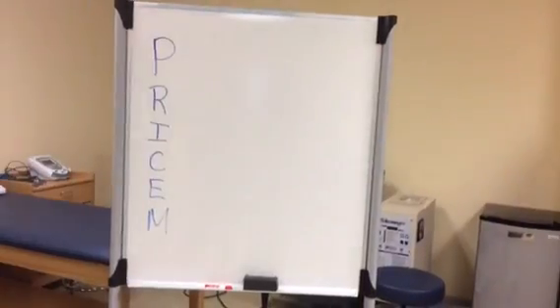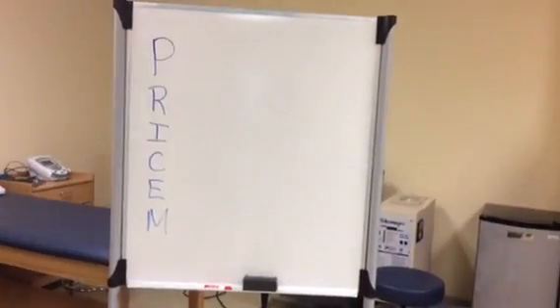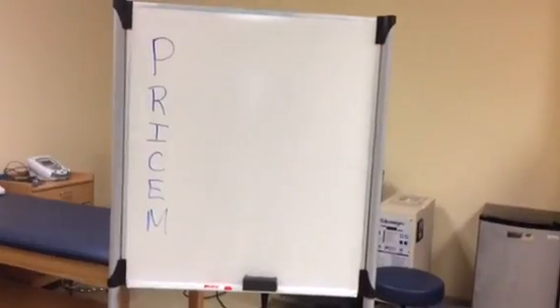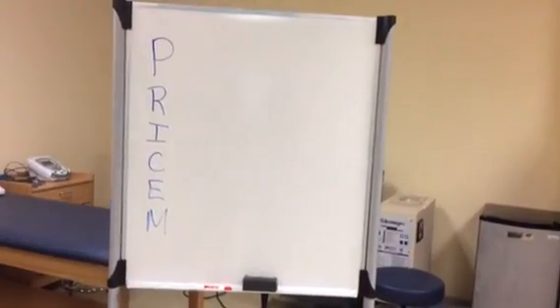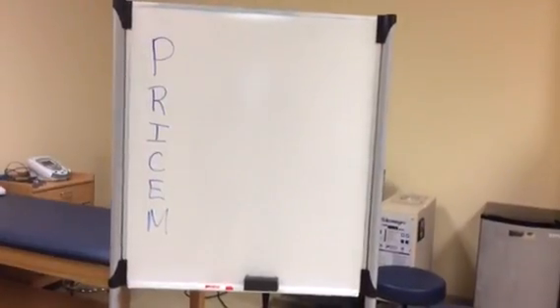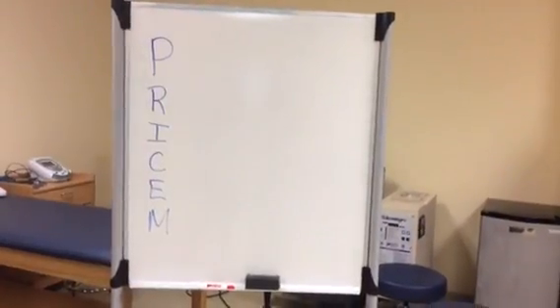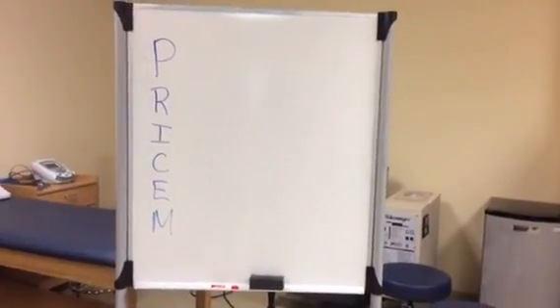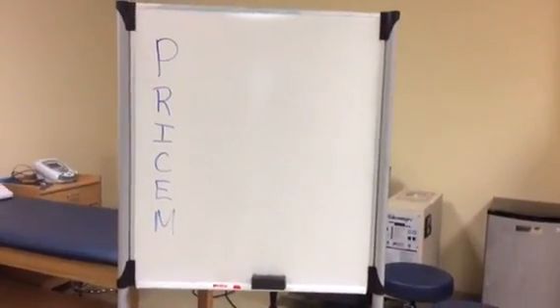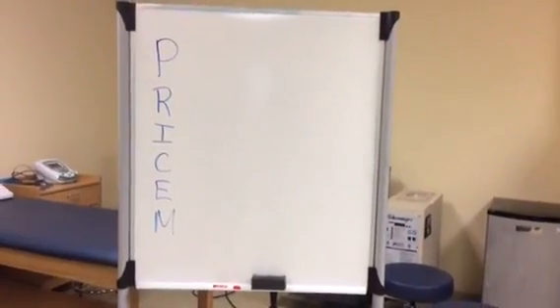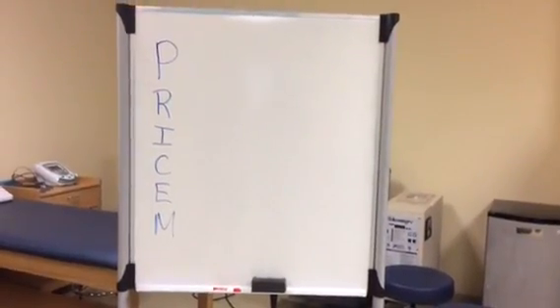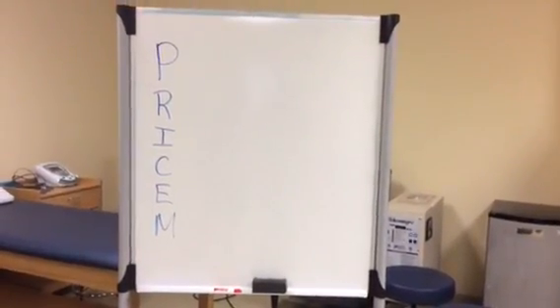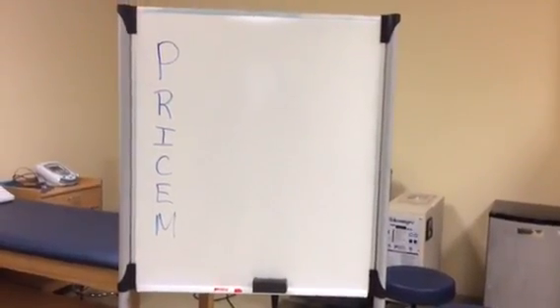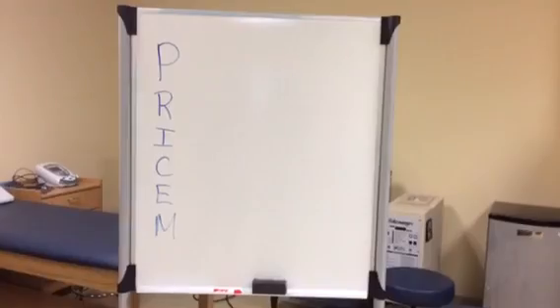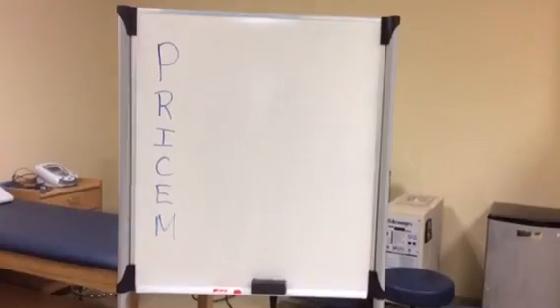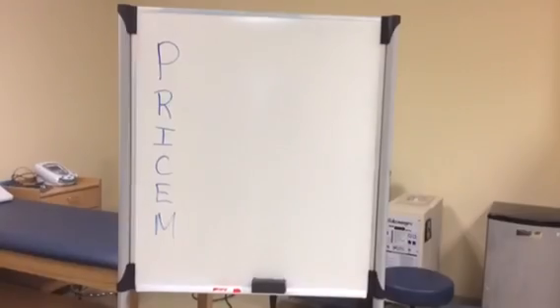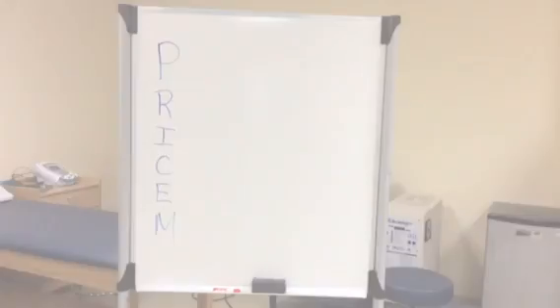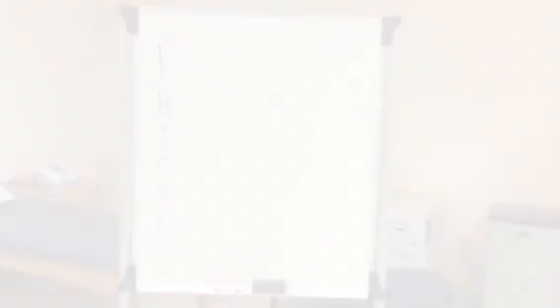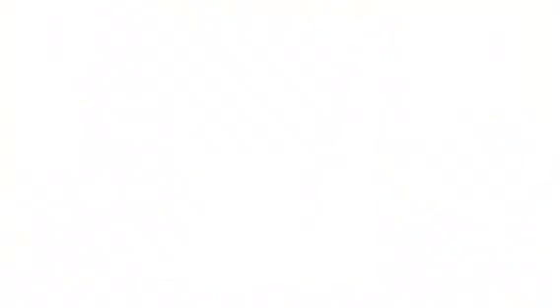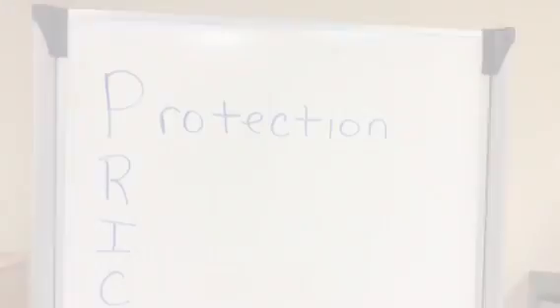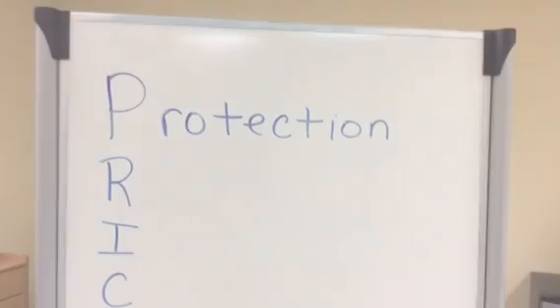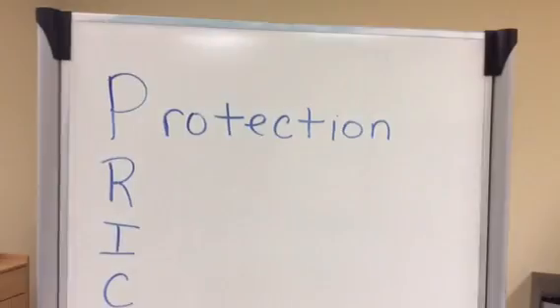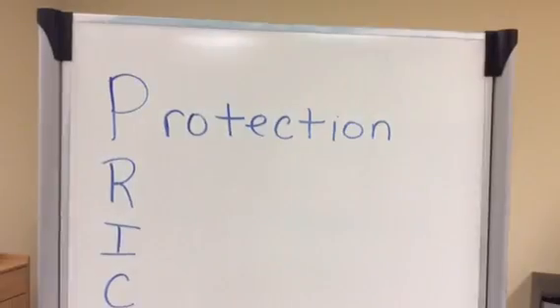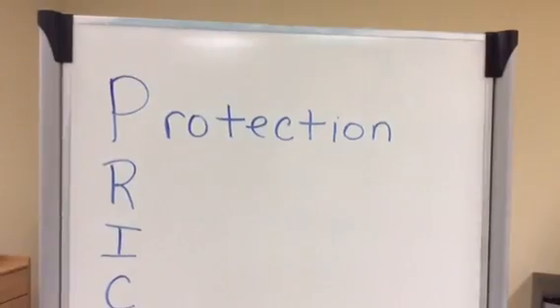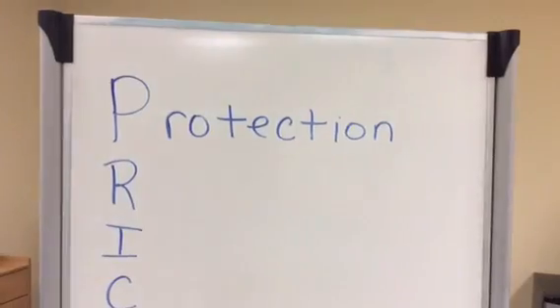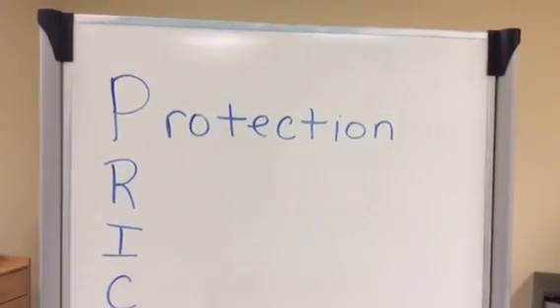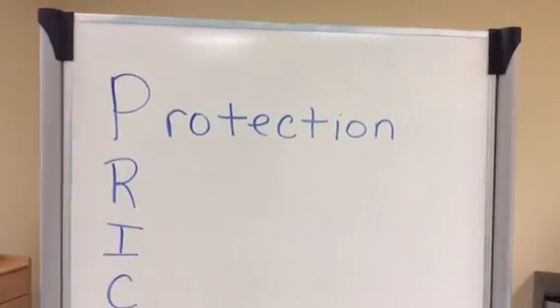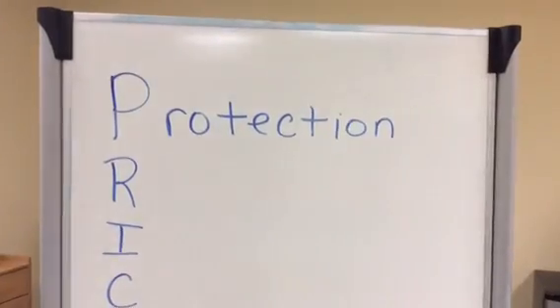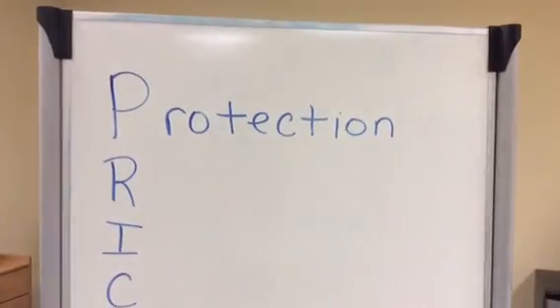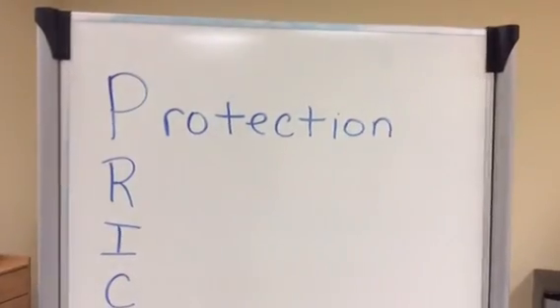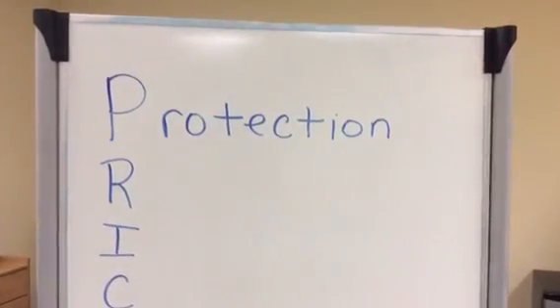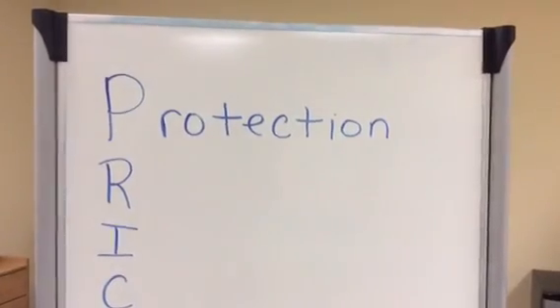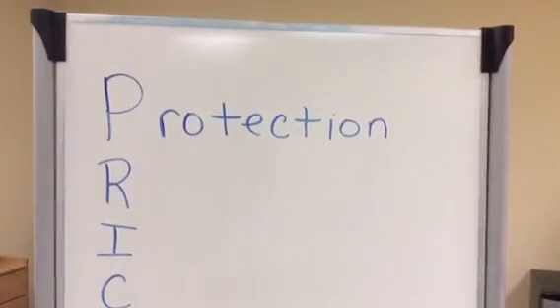To treat an ankle sprain, you're going to want to use PRICM. The P stands for protection.